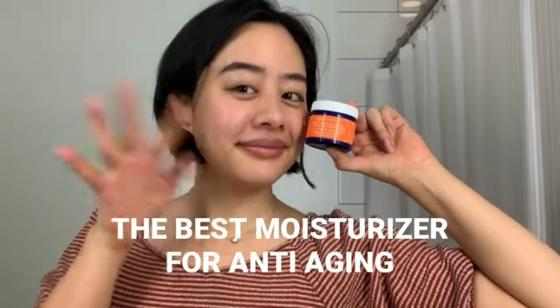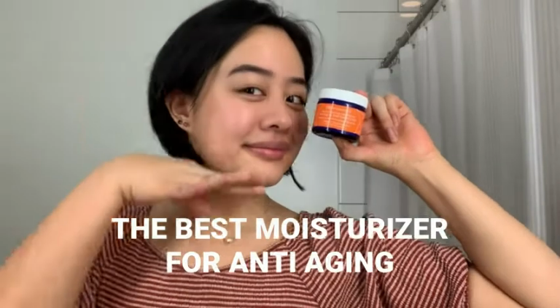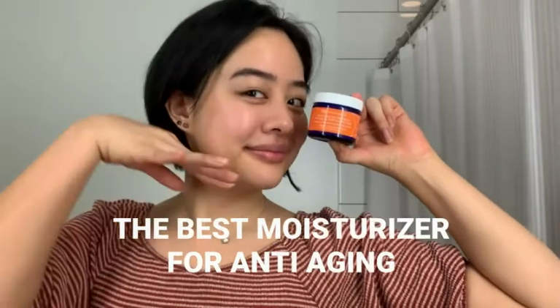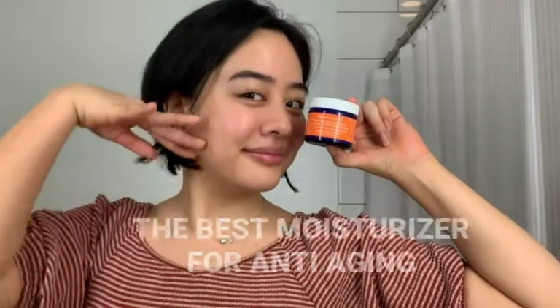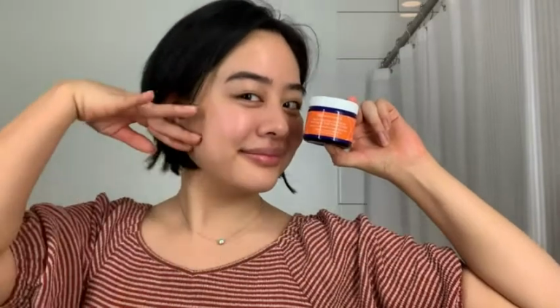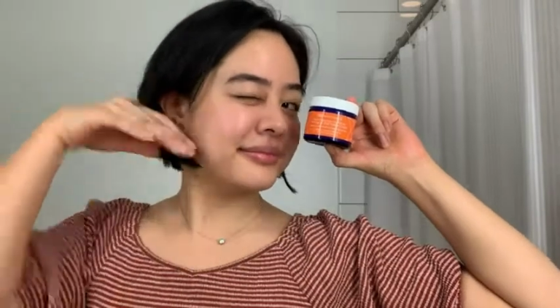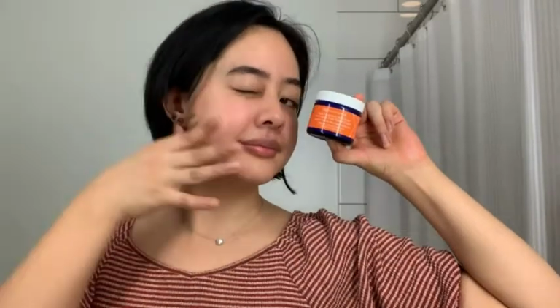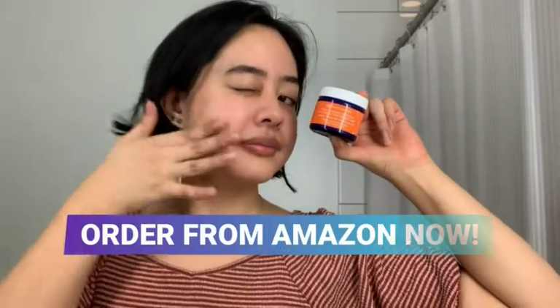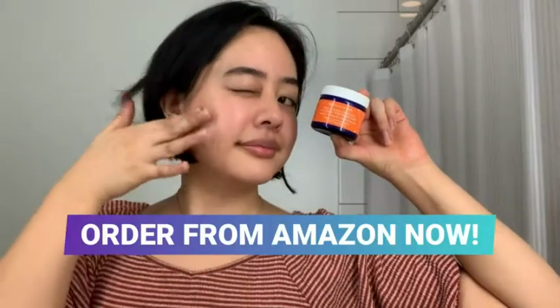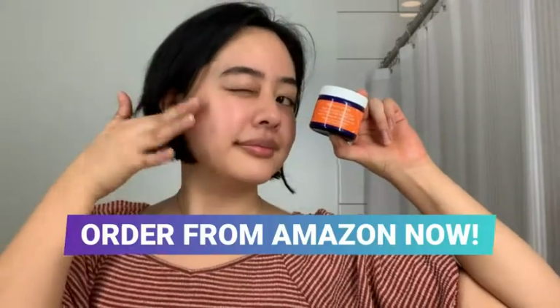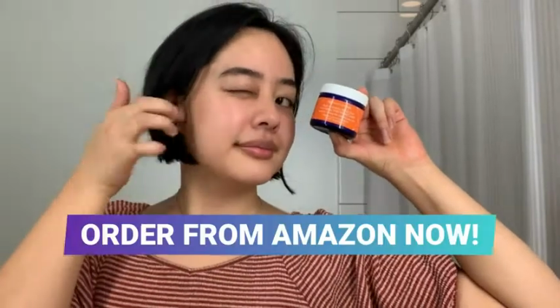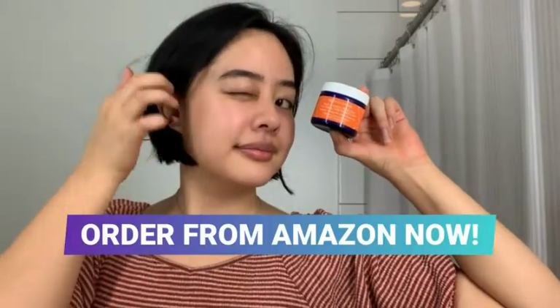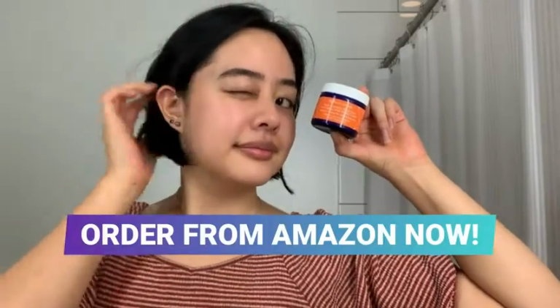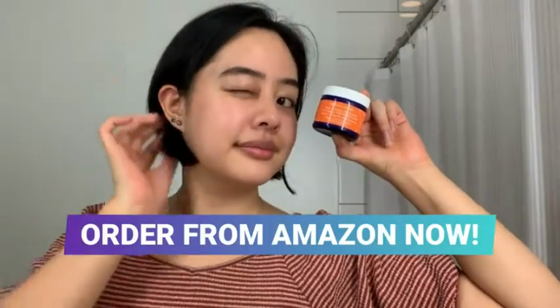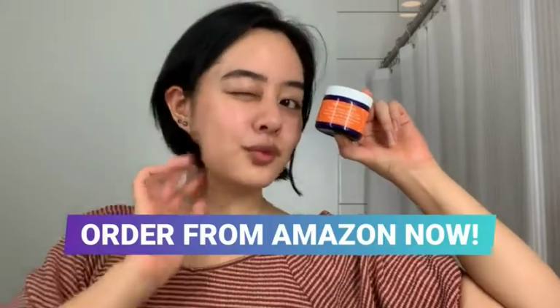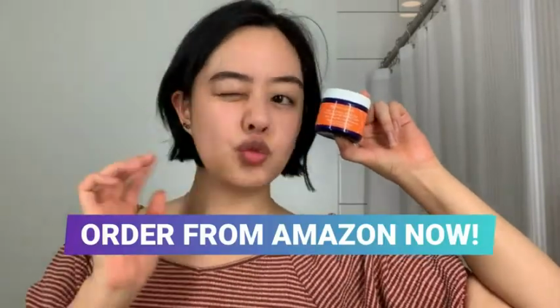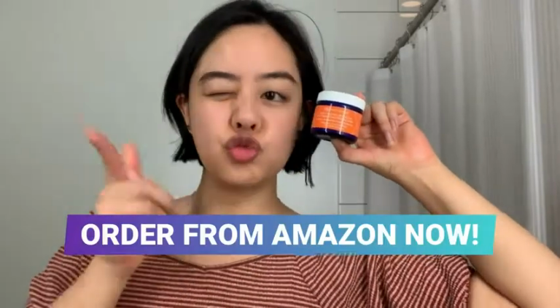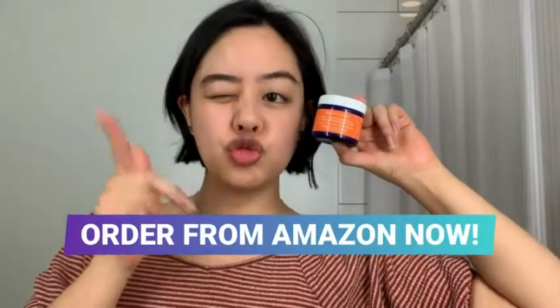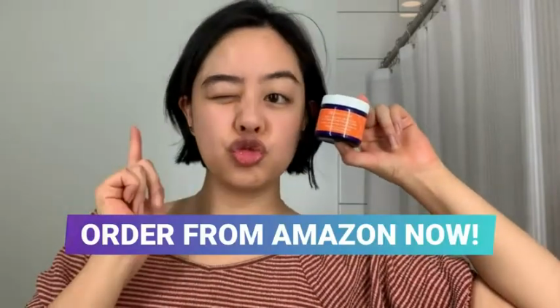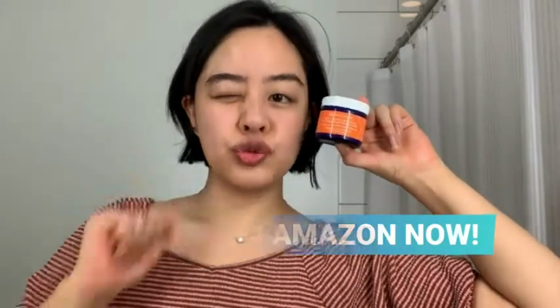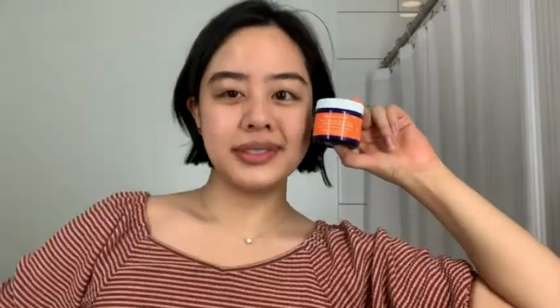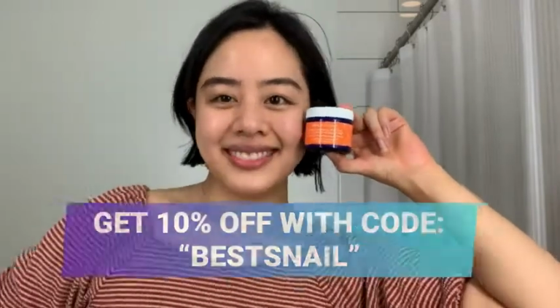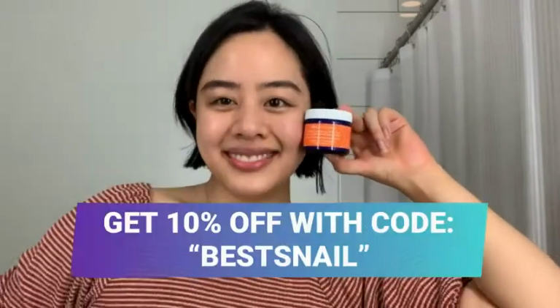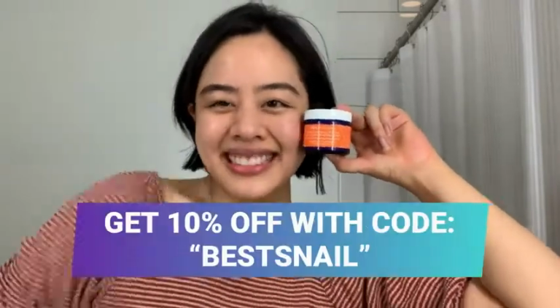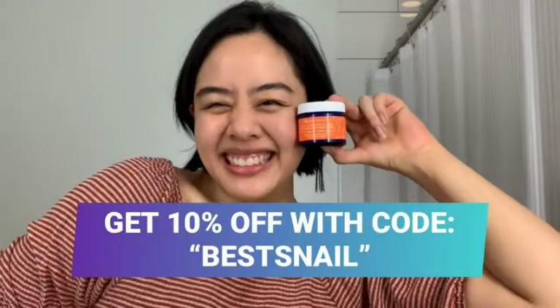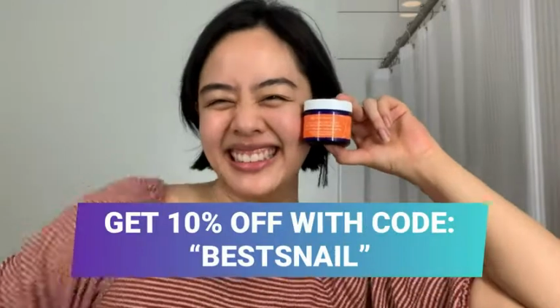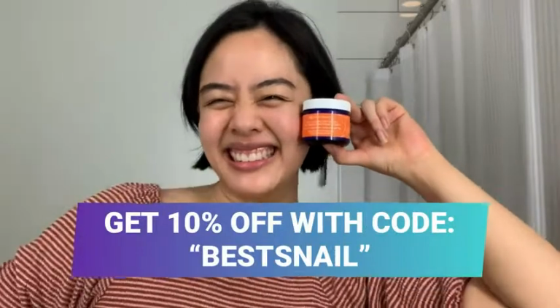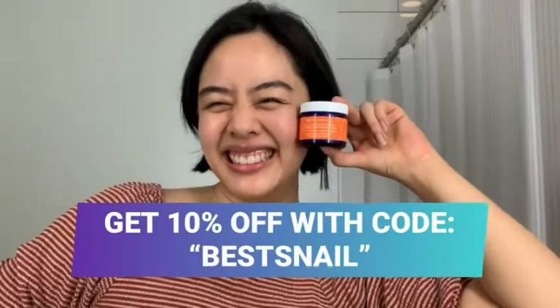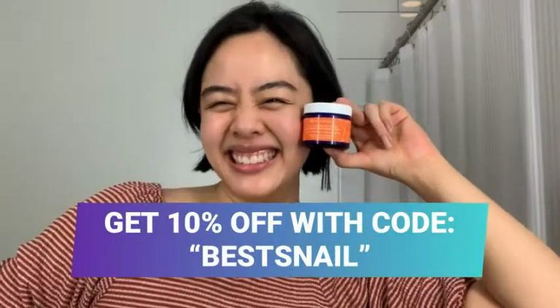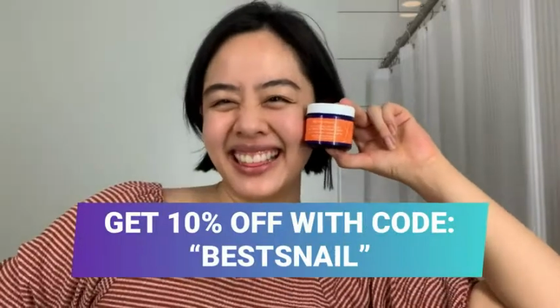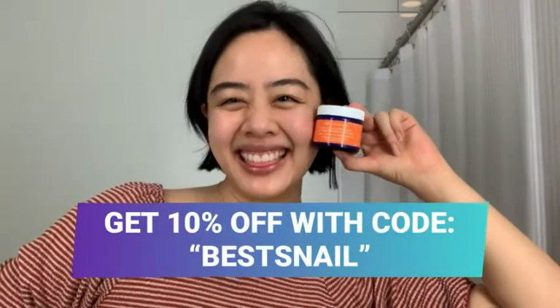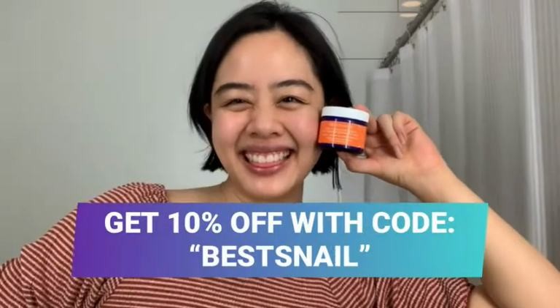This leaves my skin super nourished. You can order it from Amazon now and get 10% off using promo code BESTSNAIL.